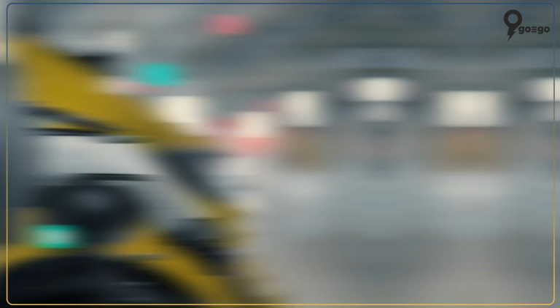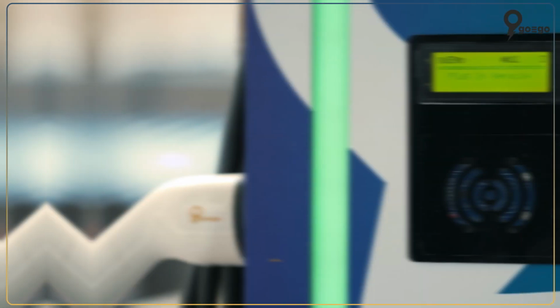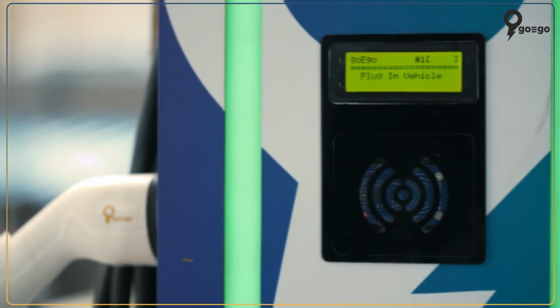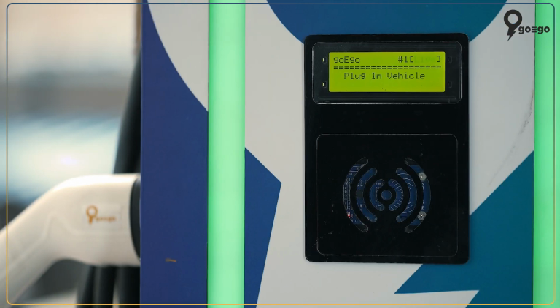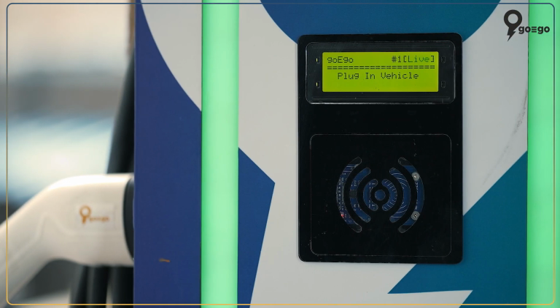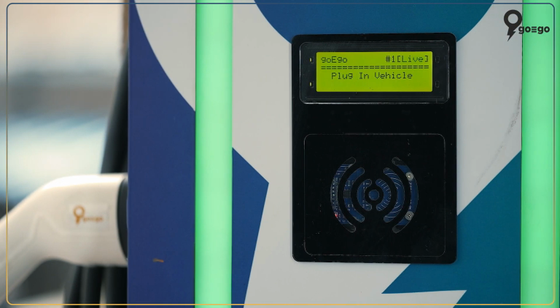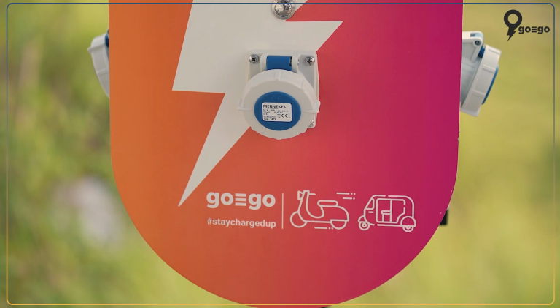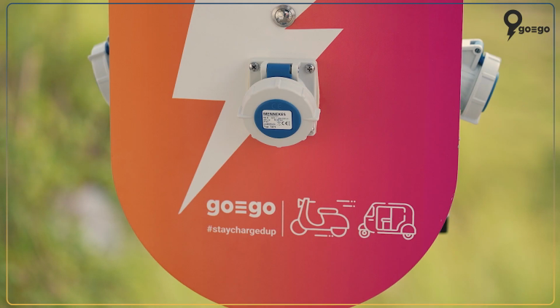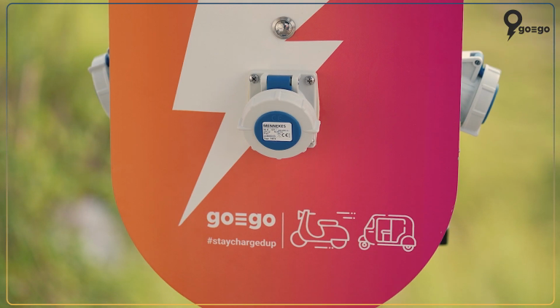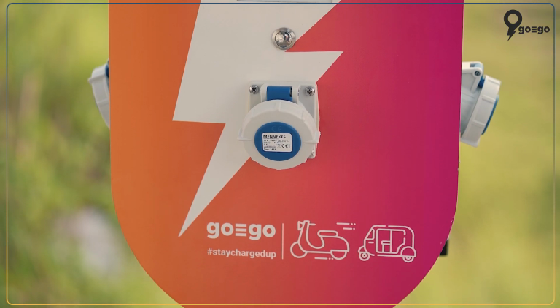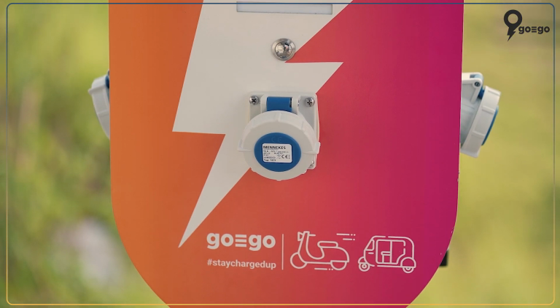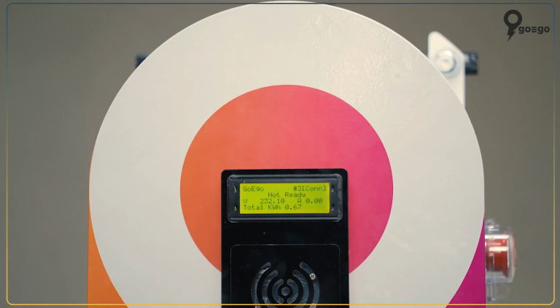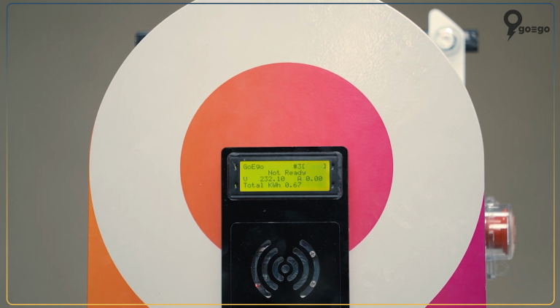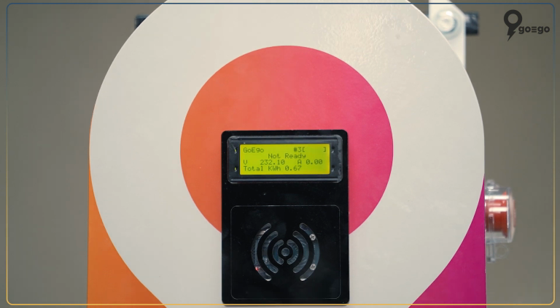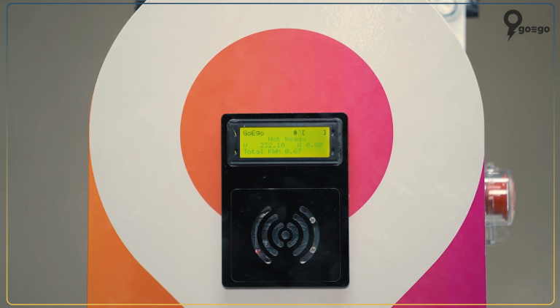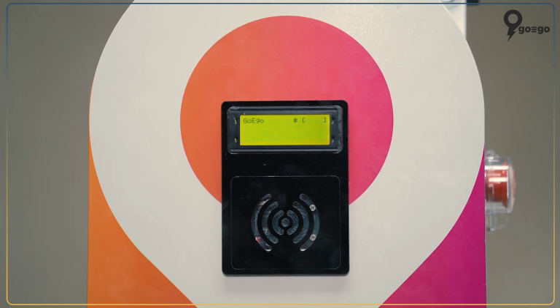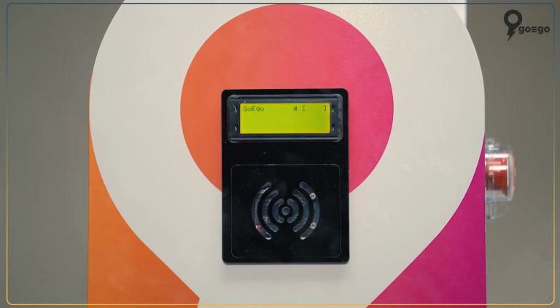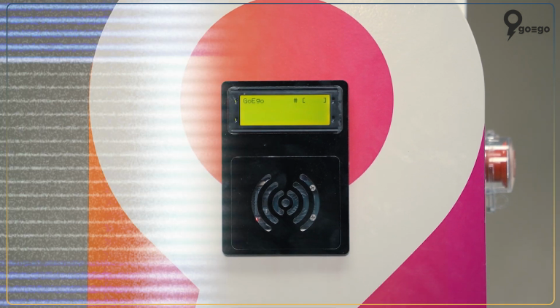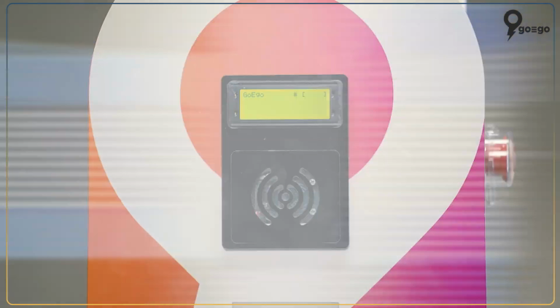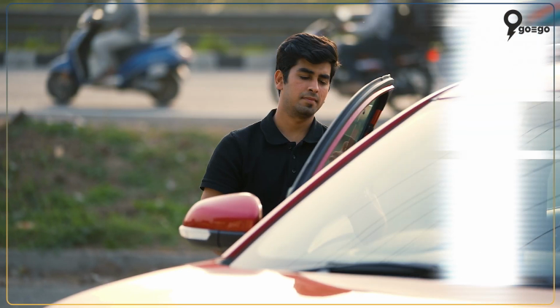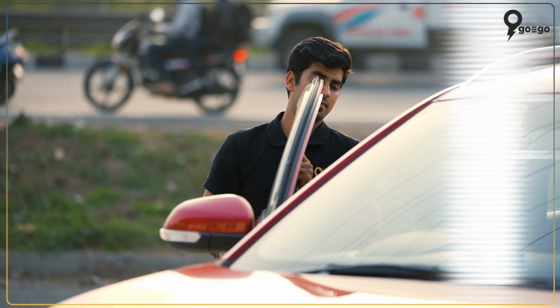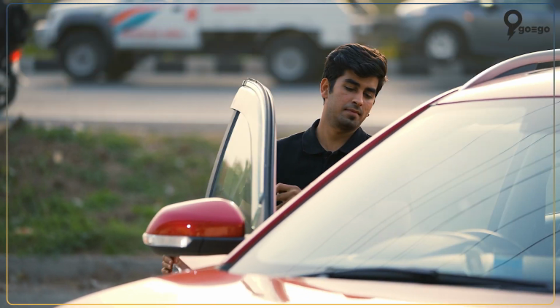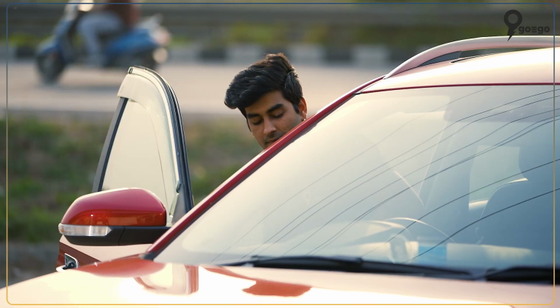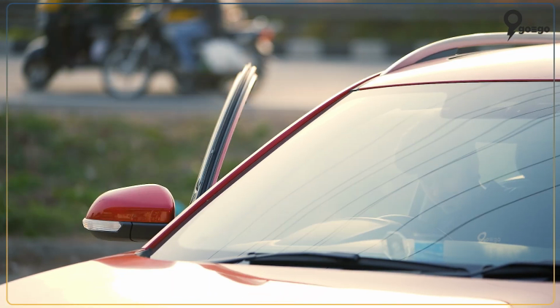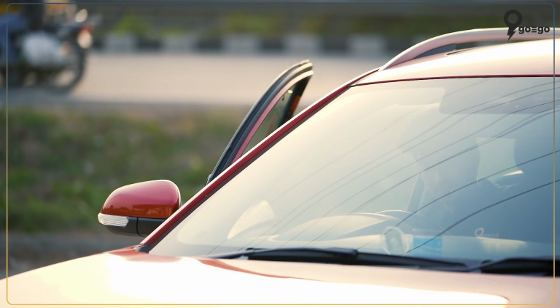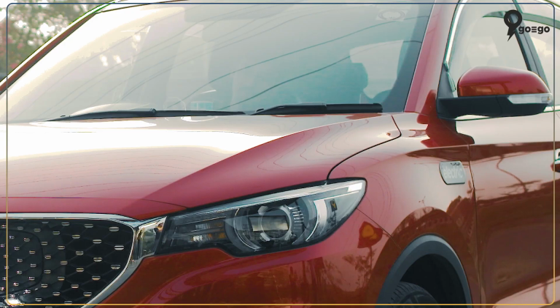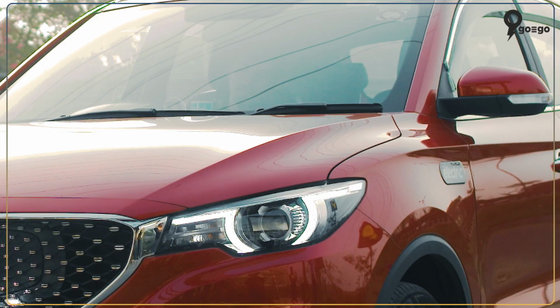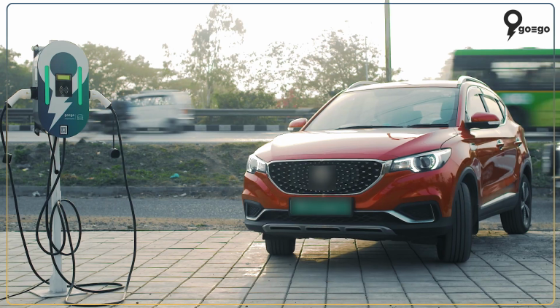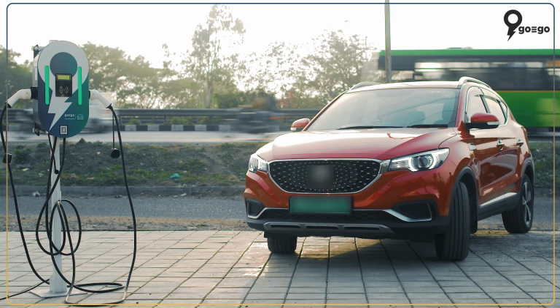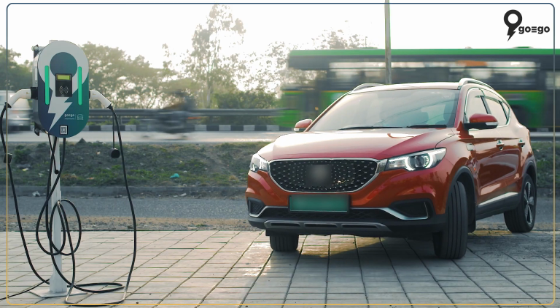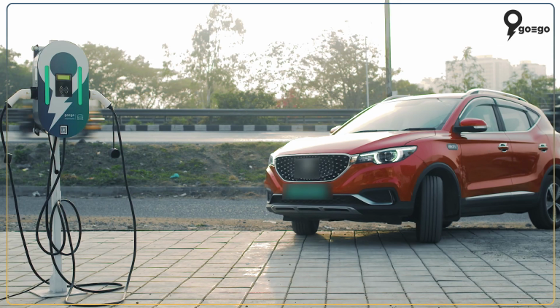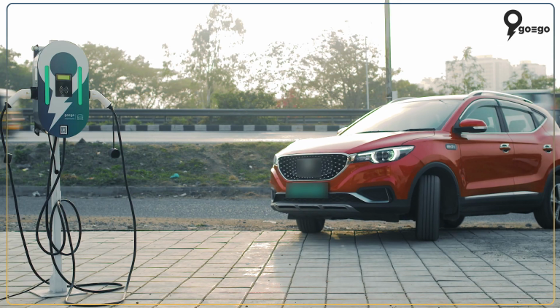In the following video, we have some exciting information about our charging station. Till then, let me take this car for a spin.